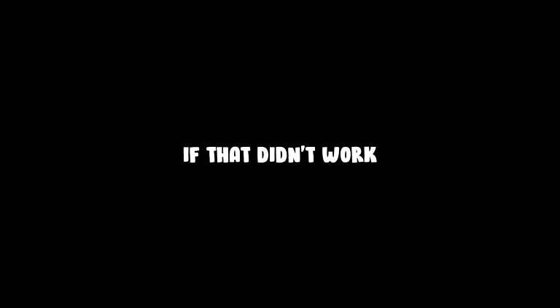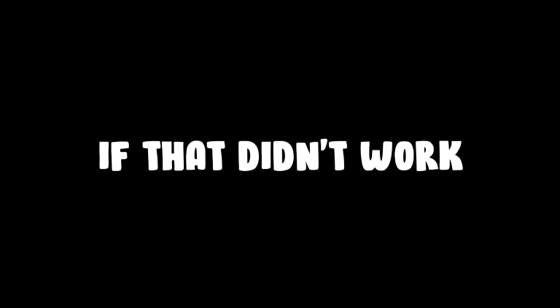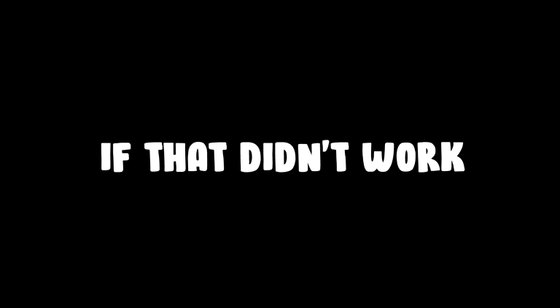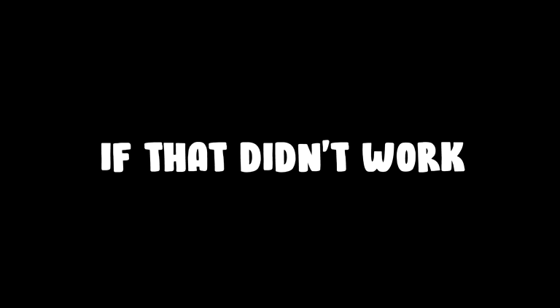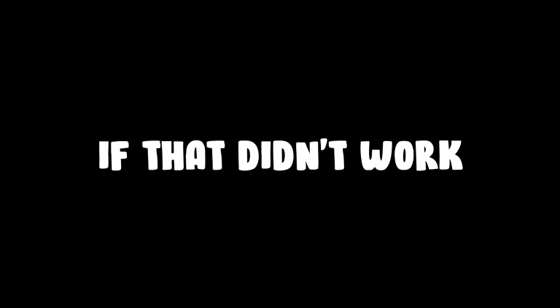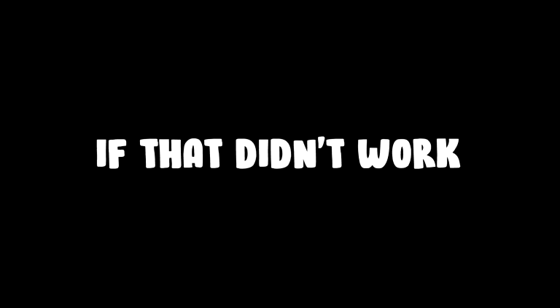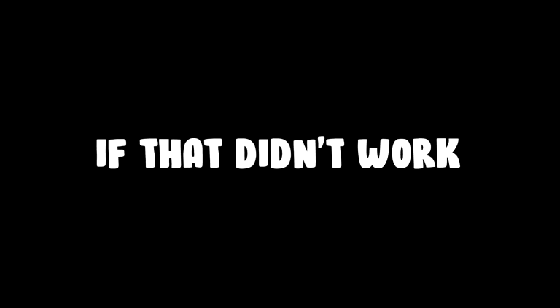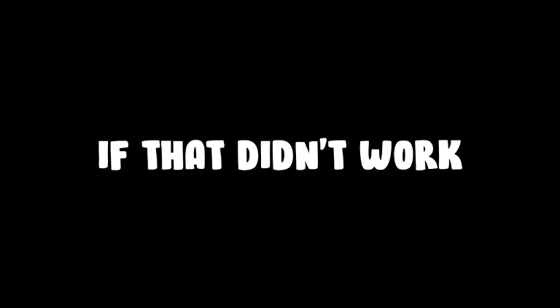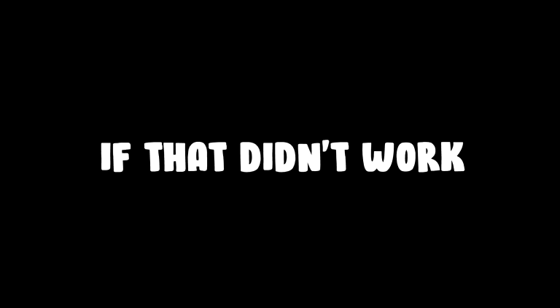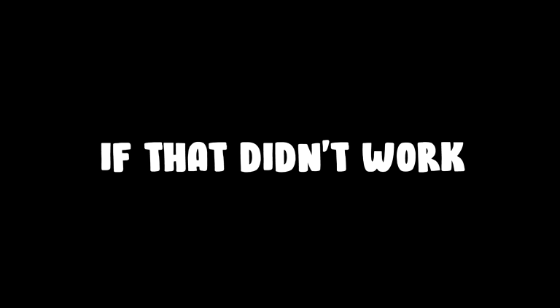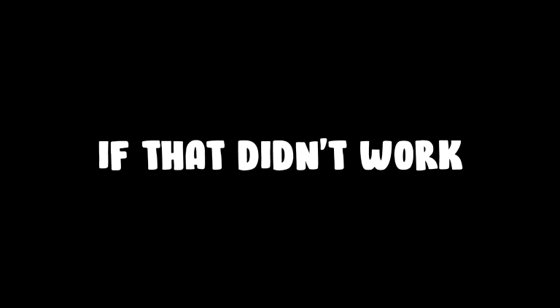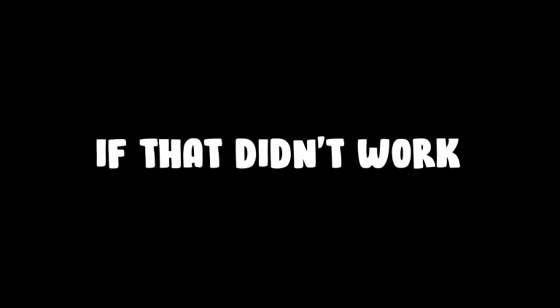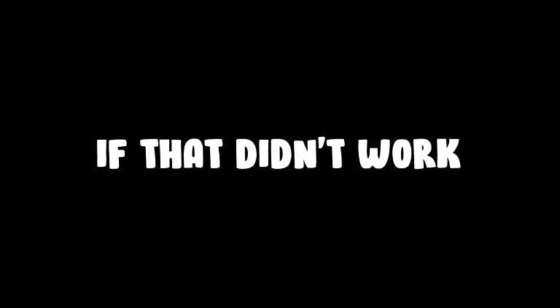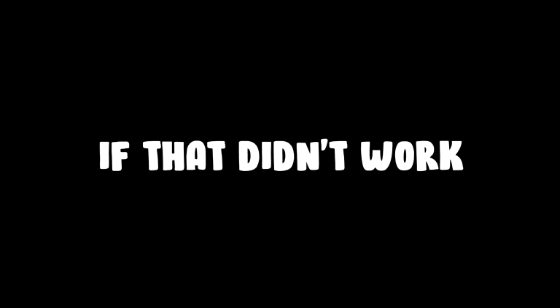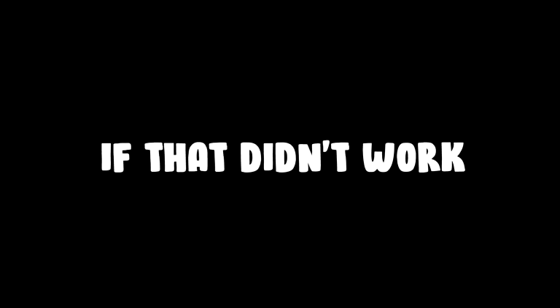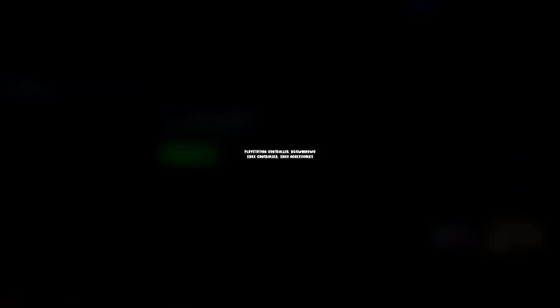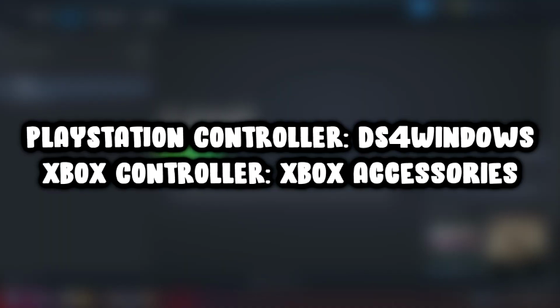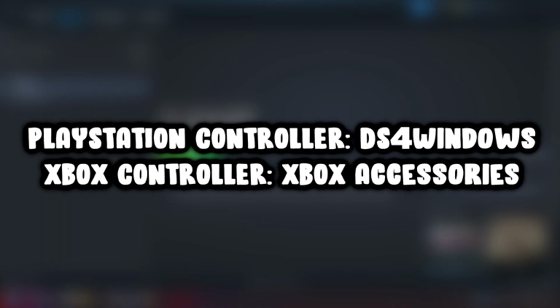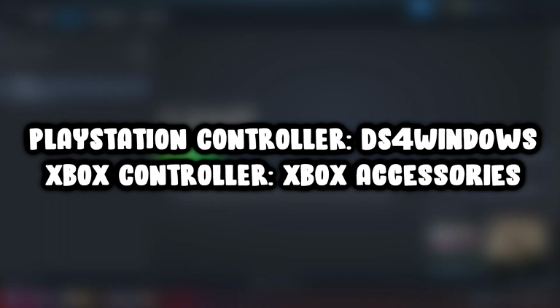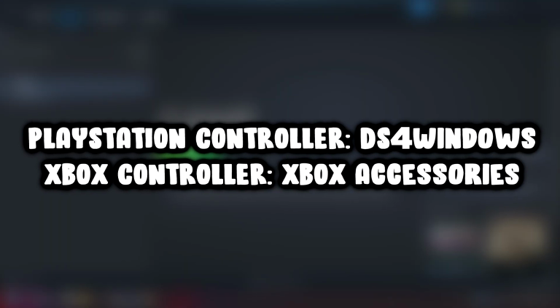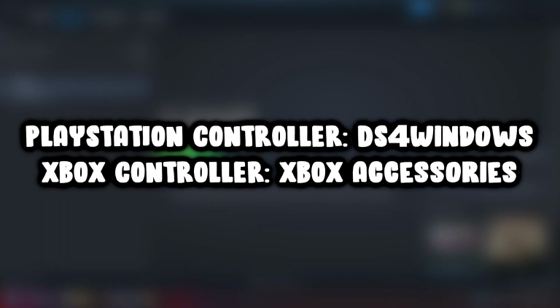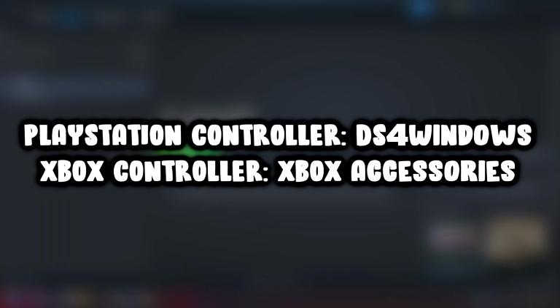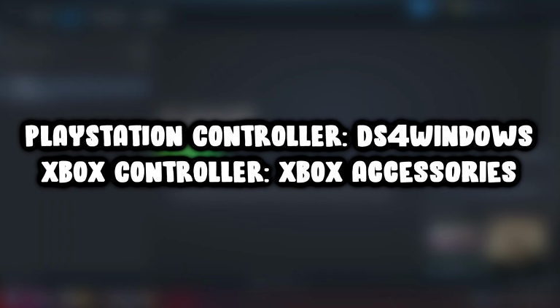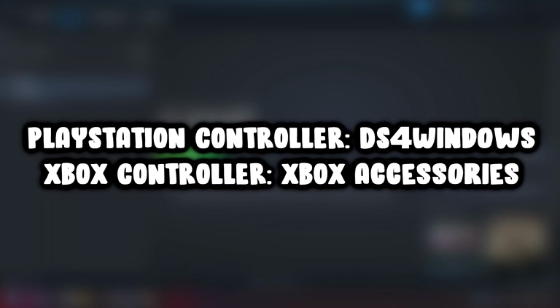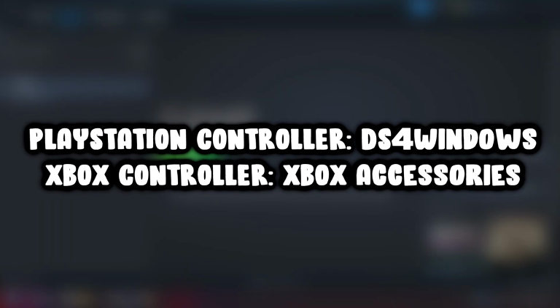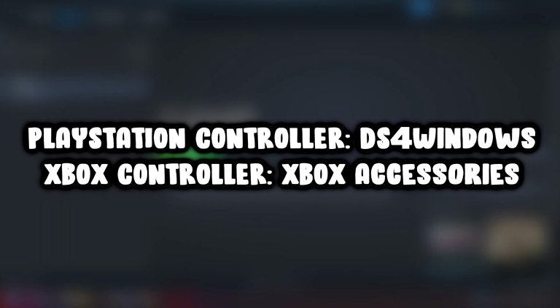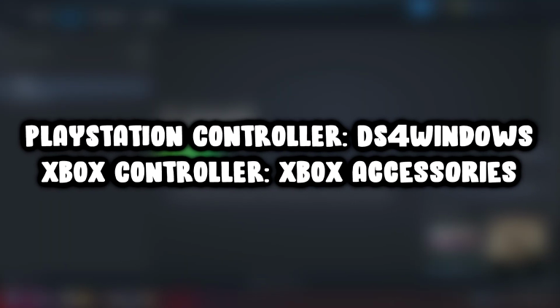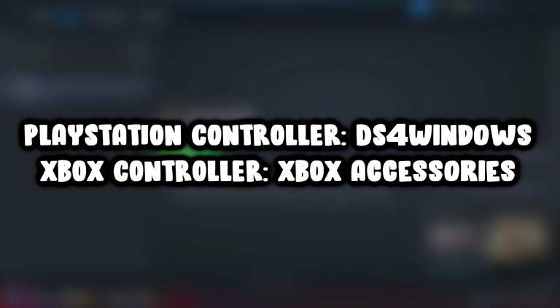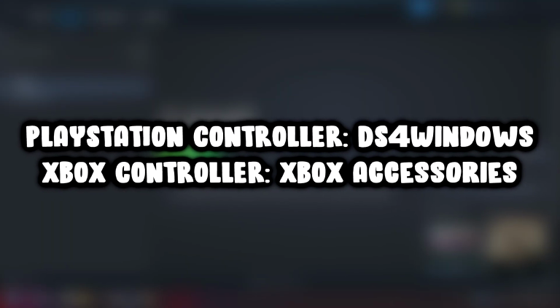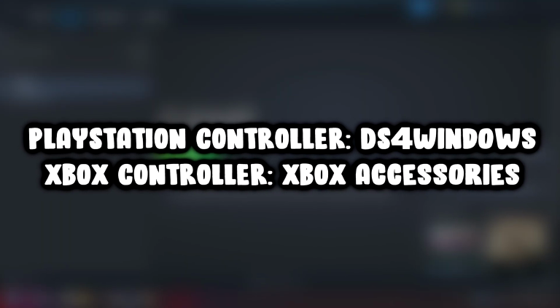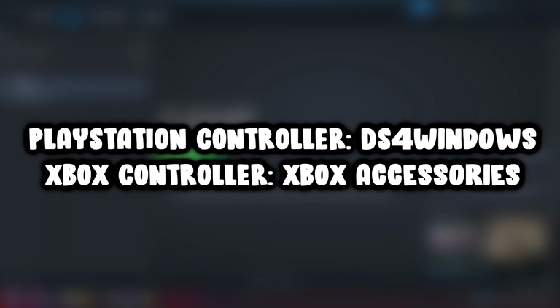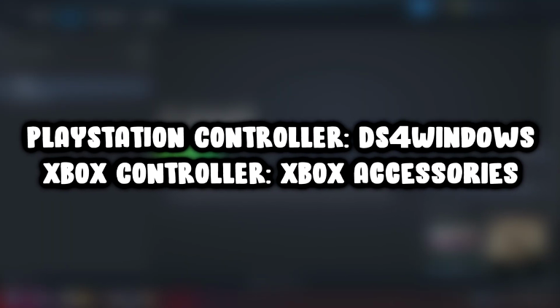If that didn't work, use these easy-to-install softwares for your controller.